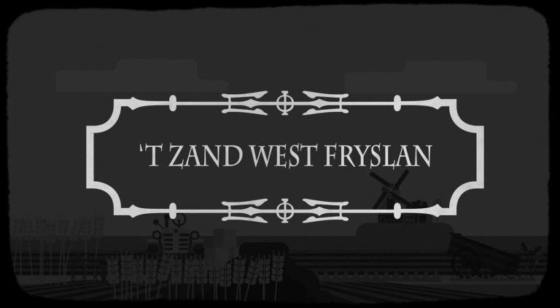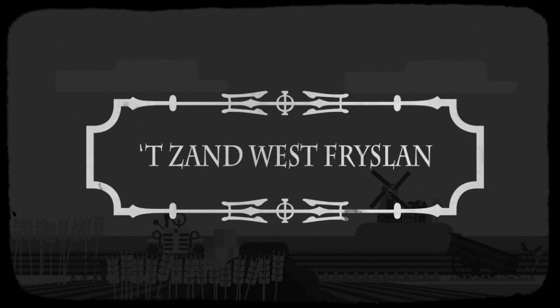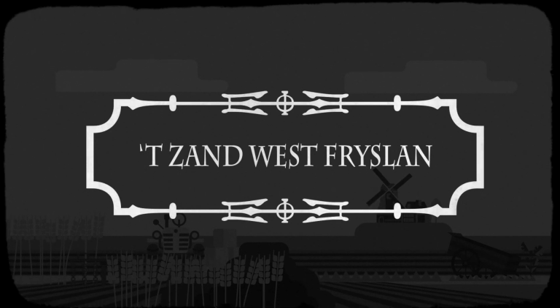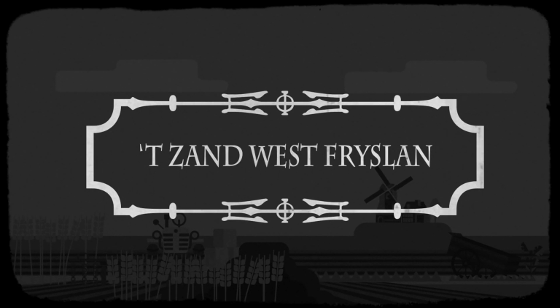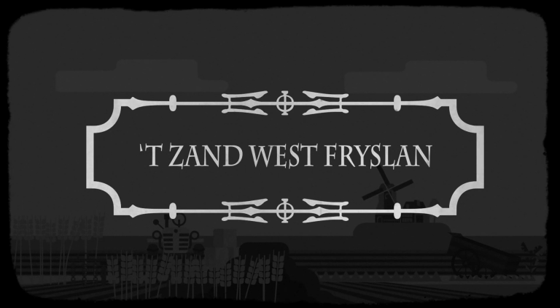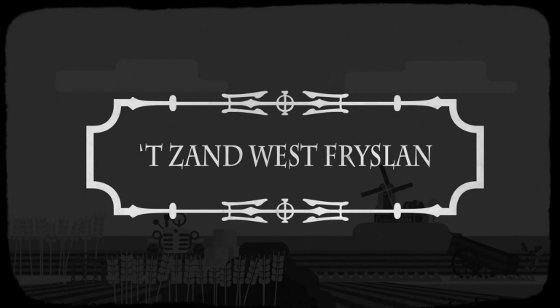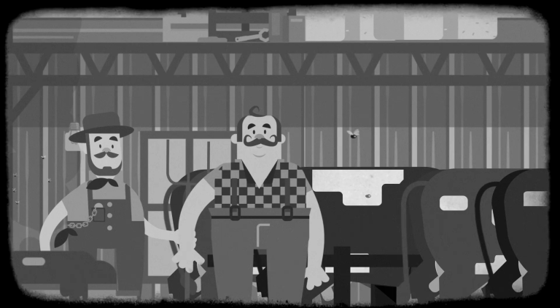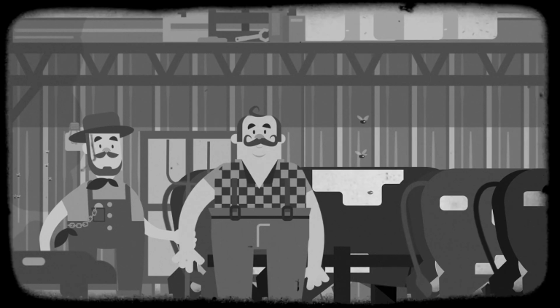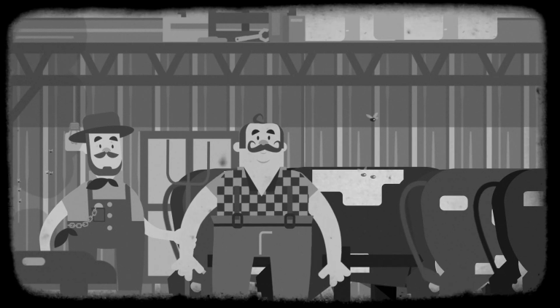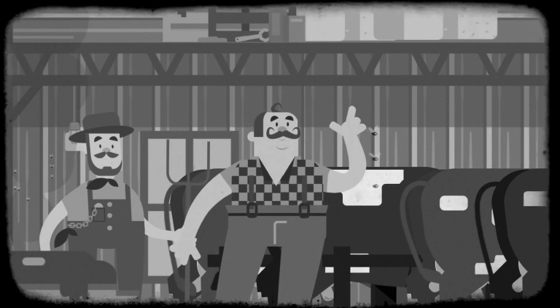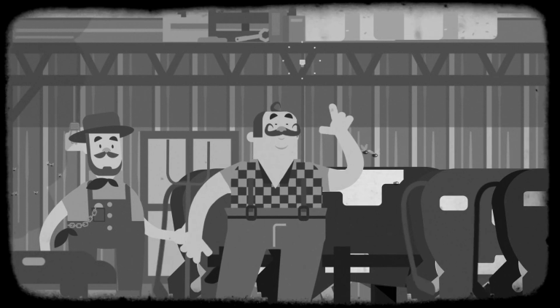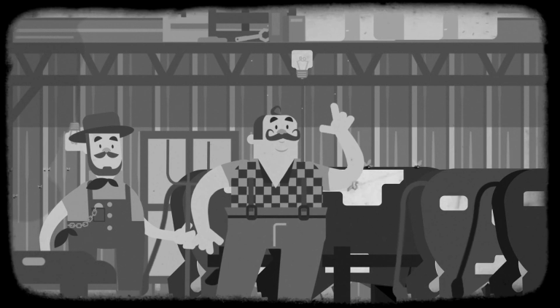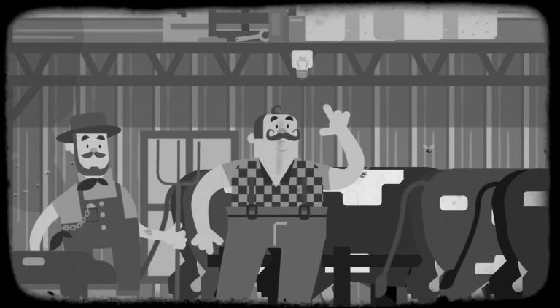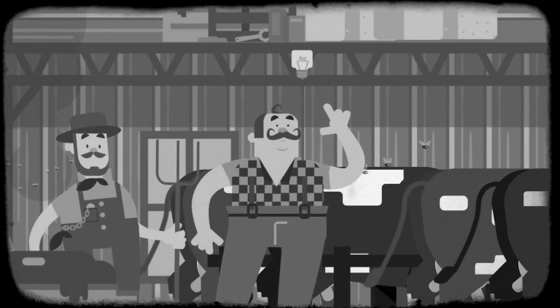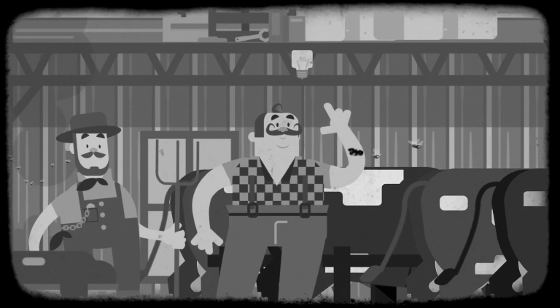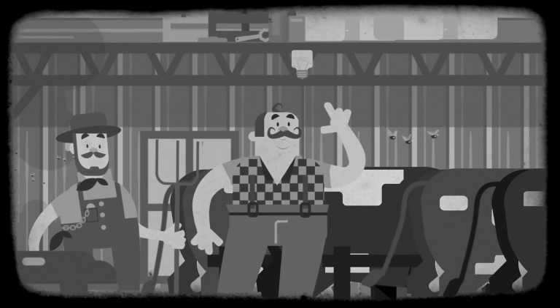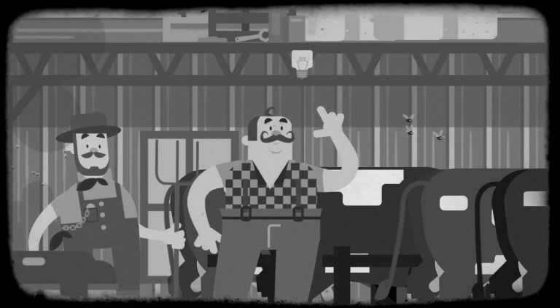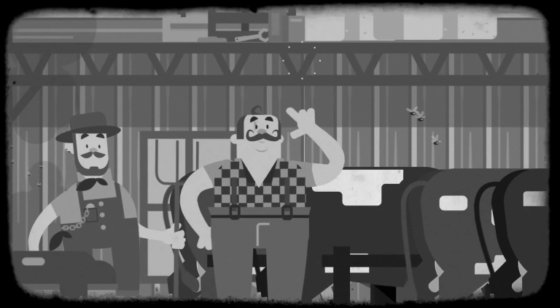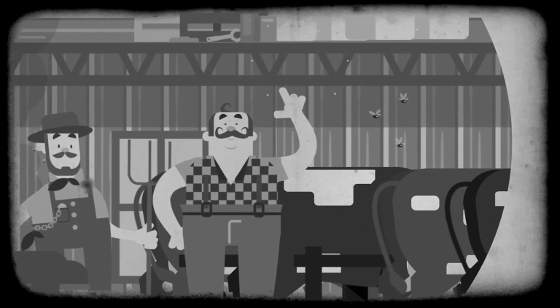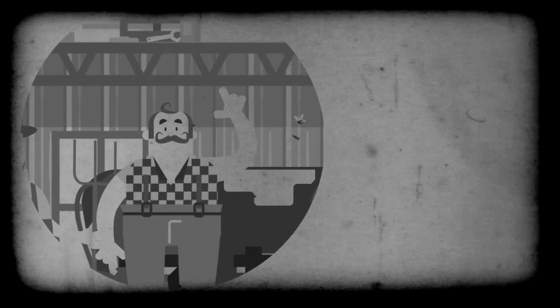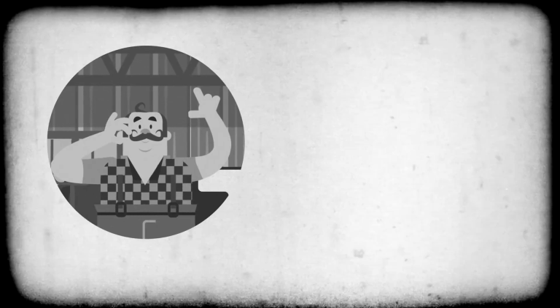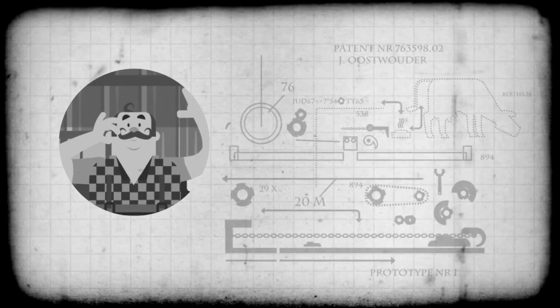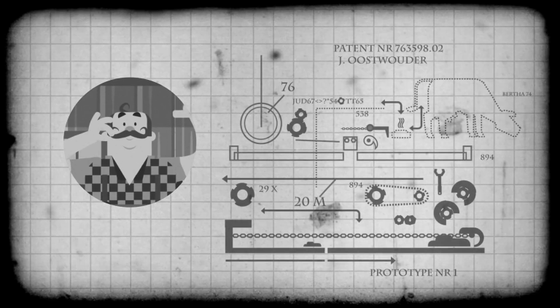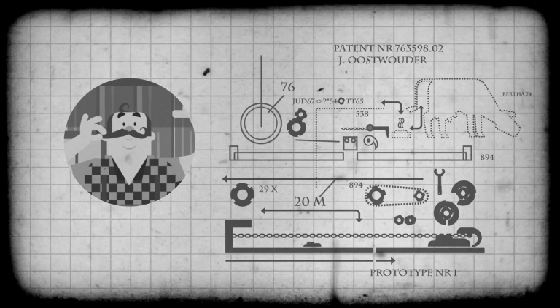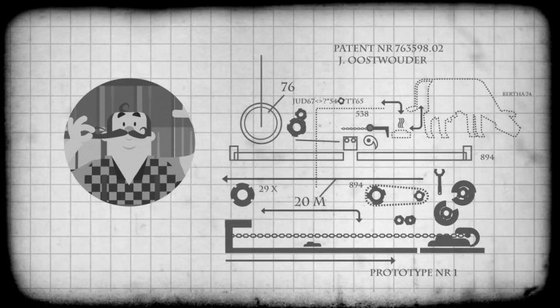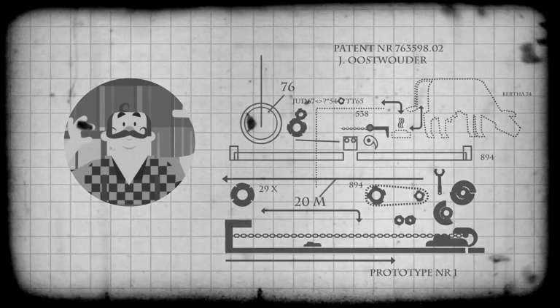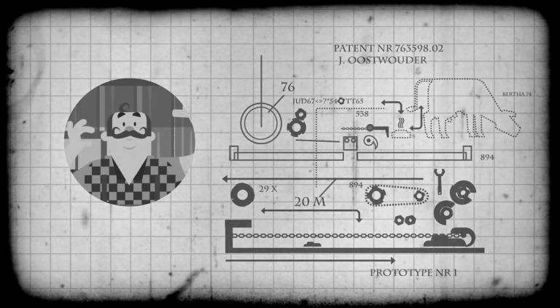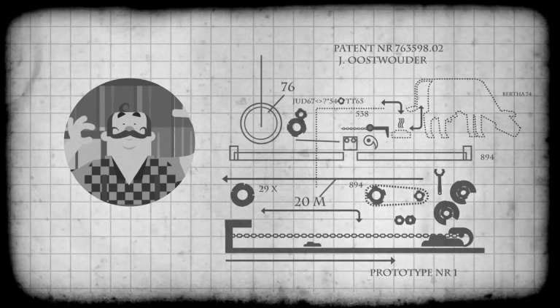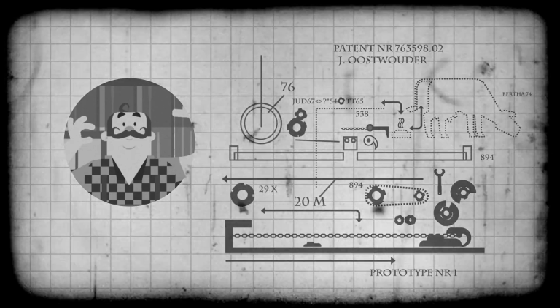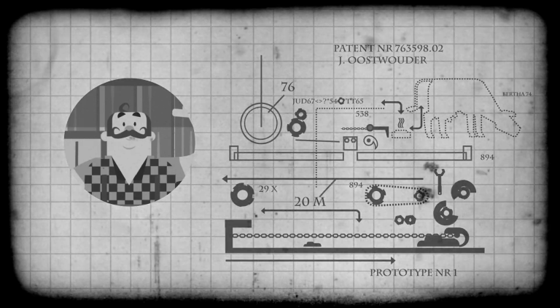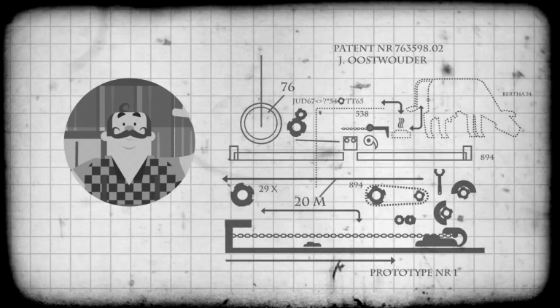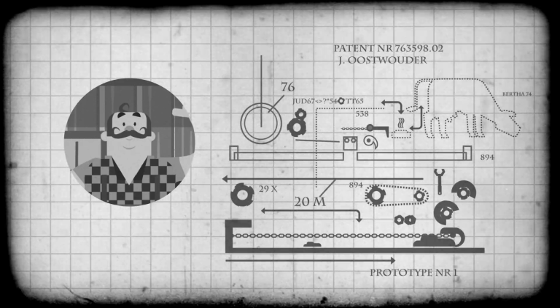It was John Ustvauter, founder of JOZ, who invented the mechanical manure scraper in 1948.